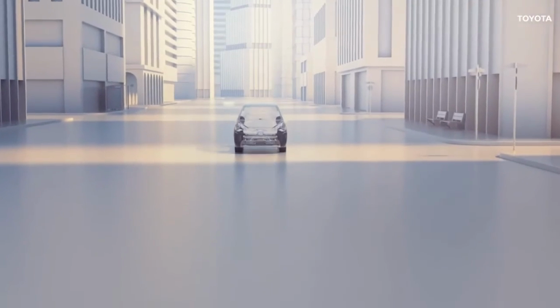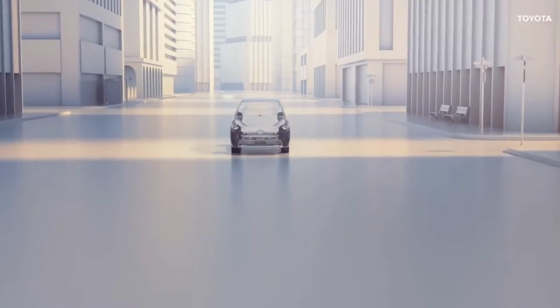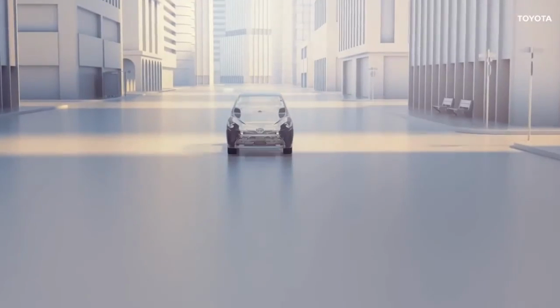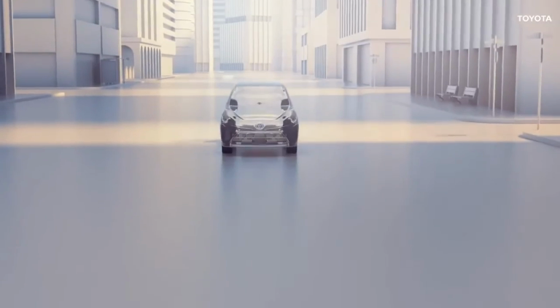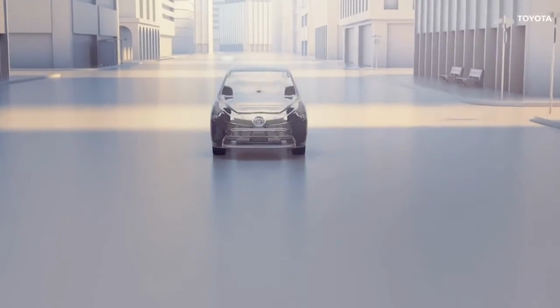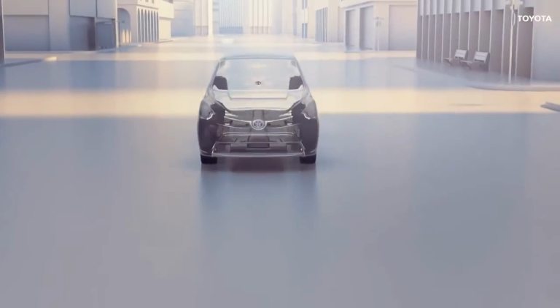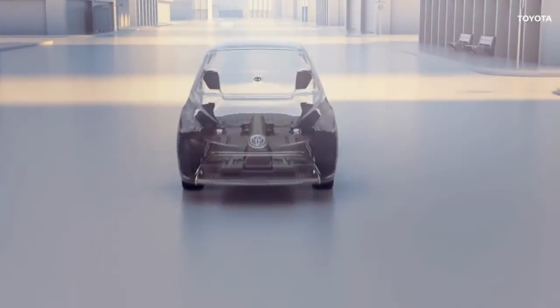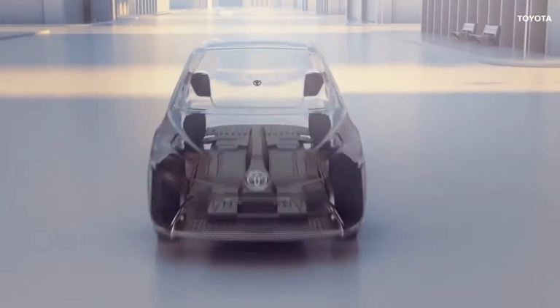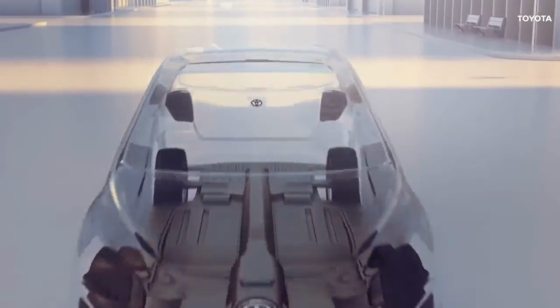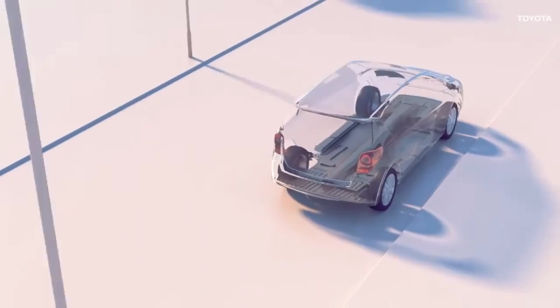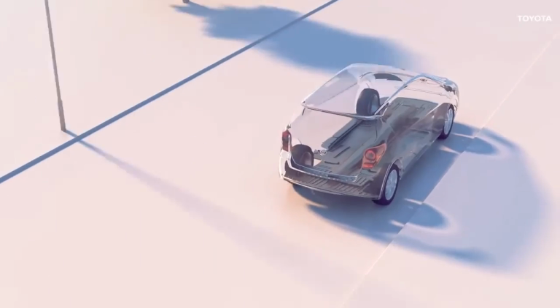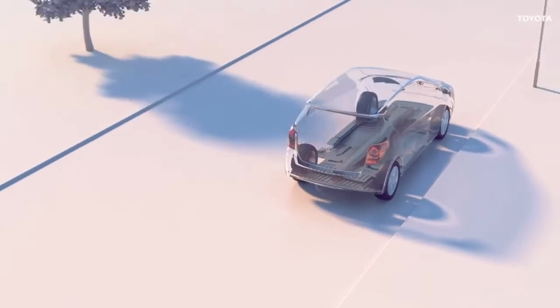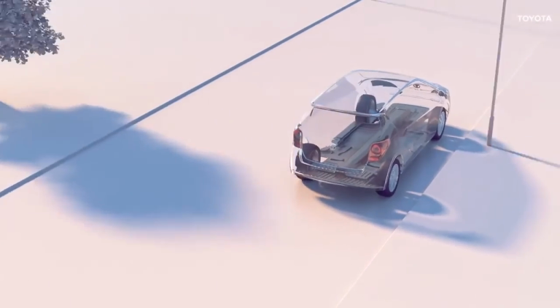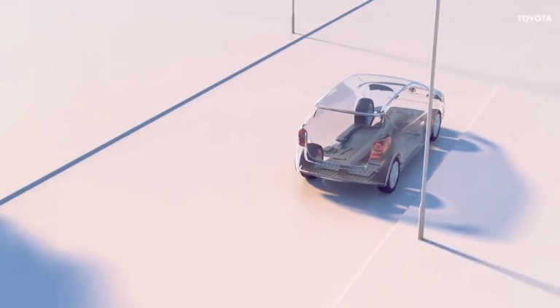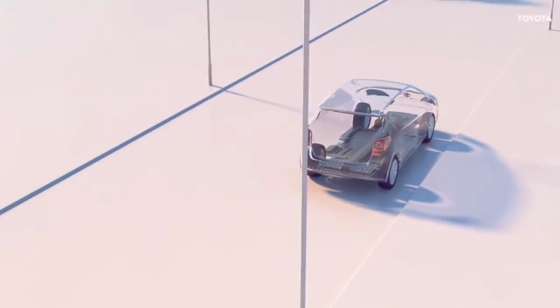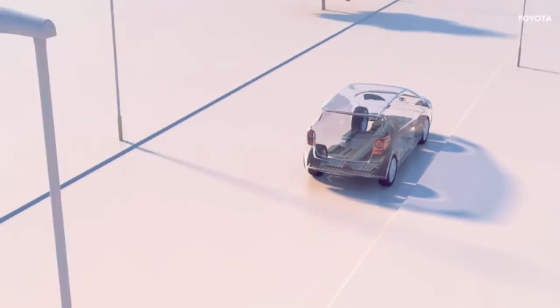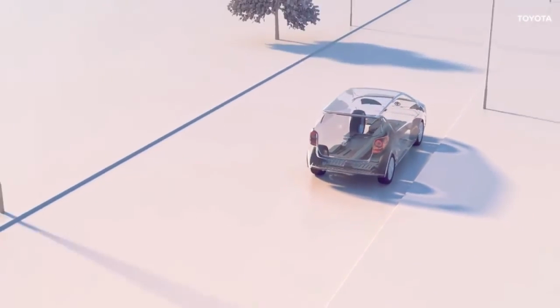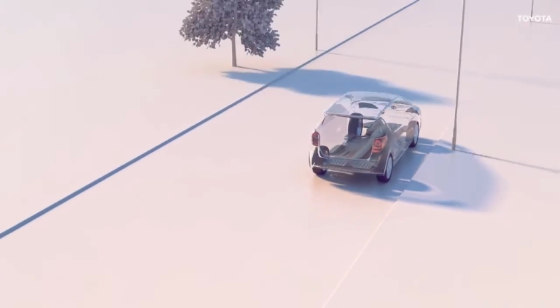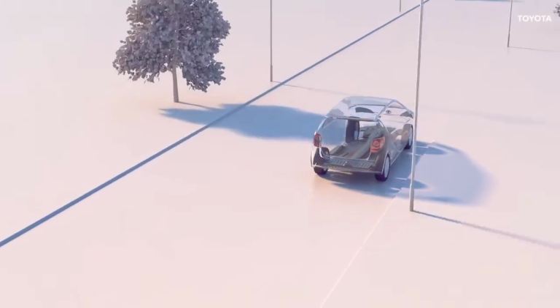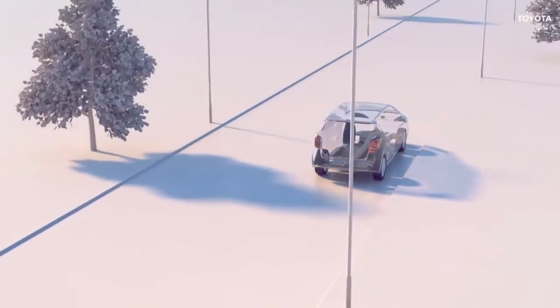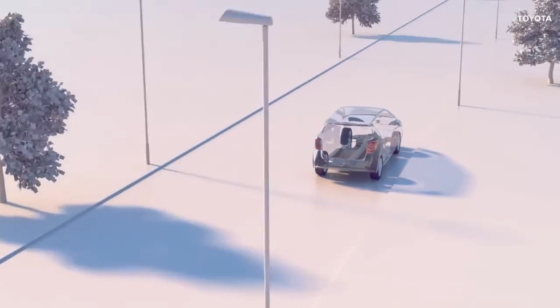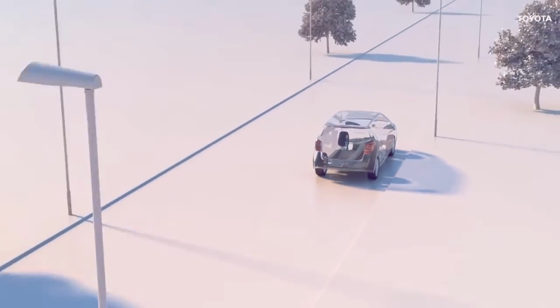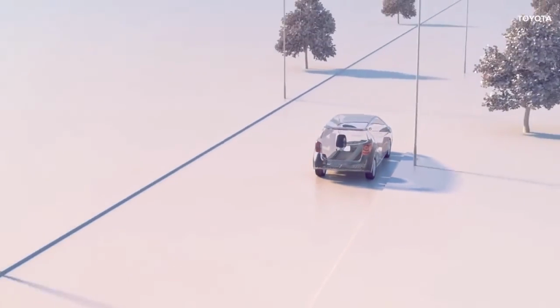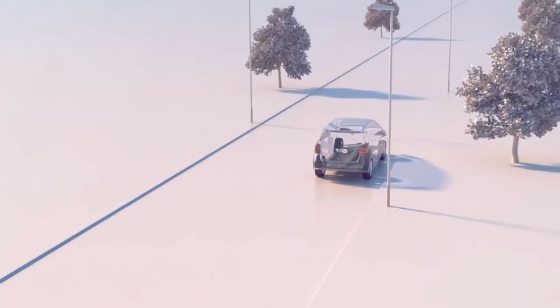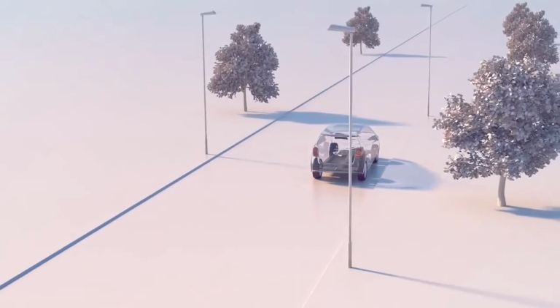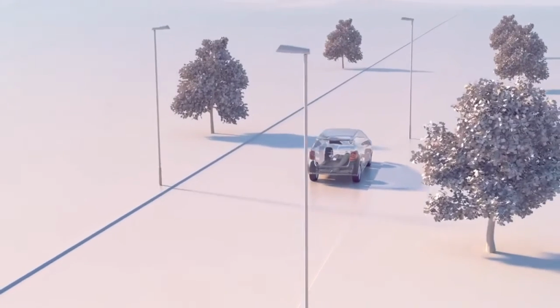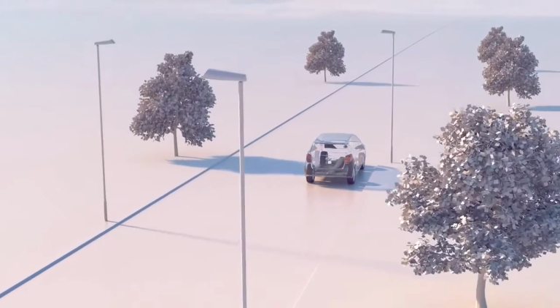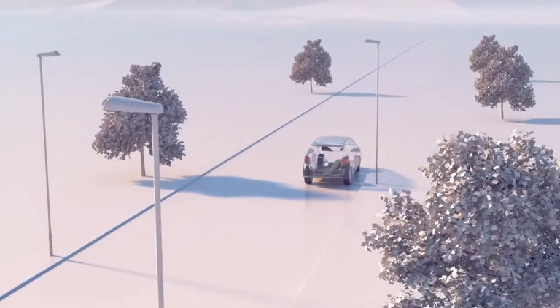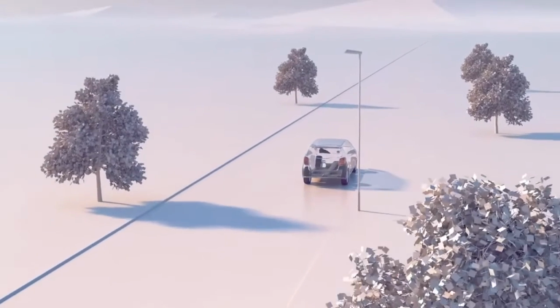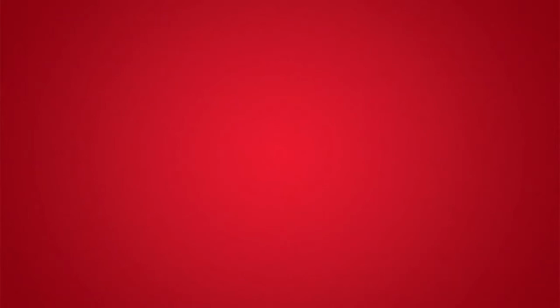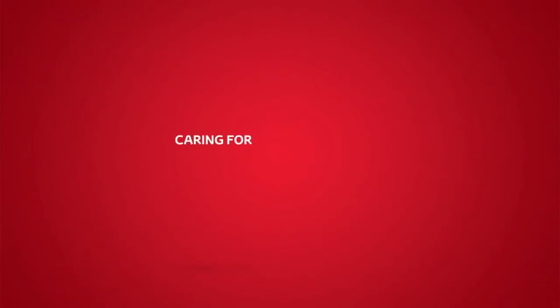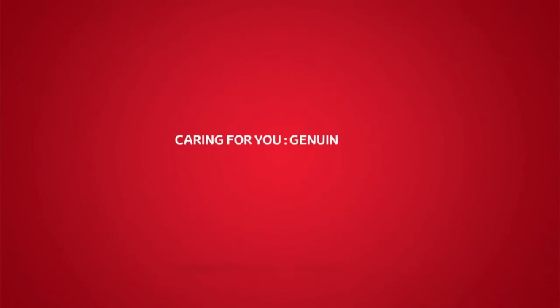For genuine Toyota parts, enhanced safety and peace of mind every time you drive, trust your Toyota authorised repairer.